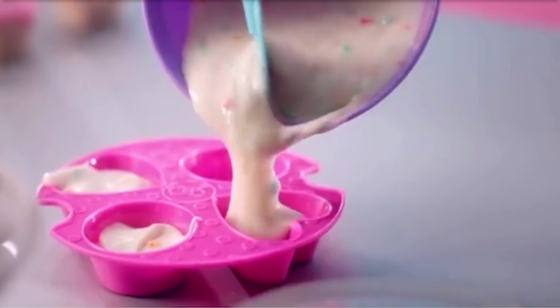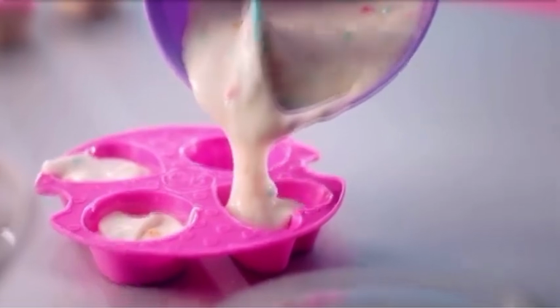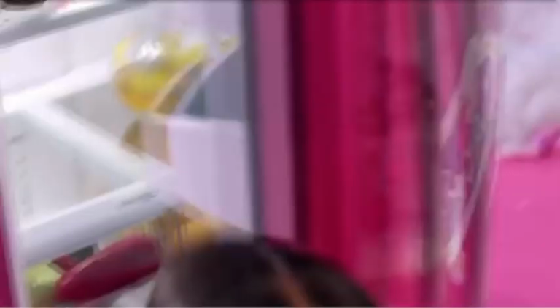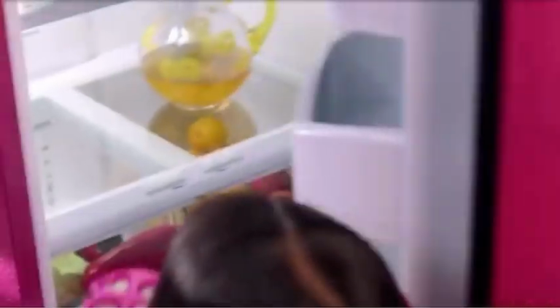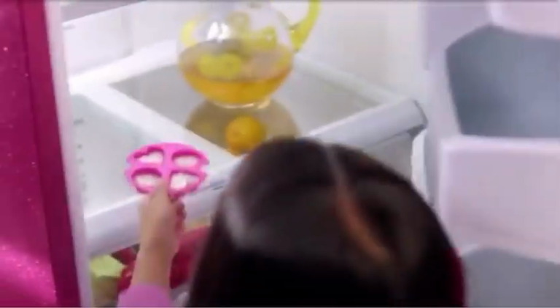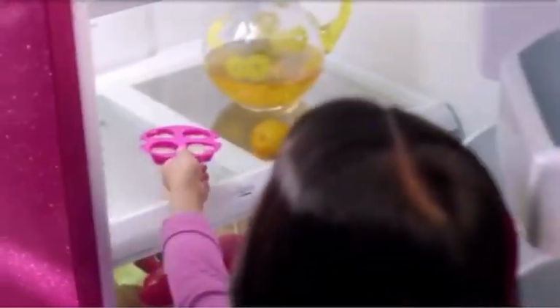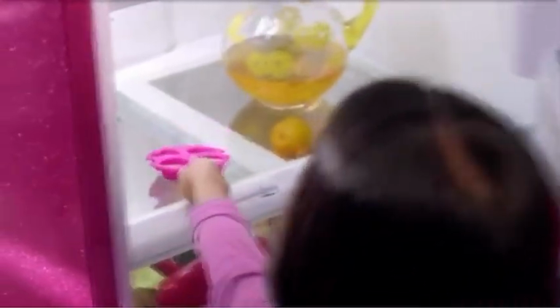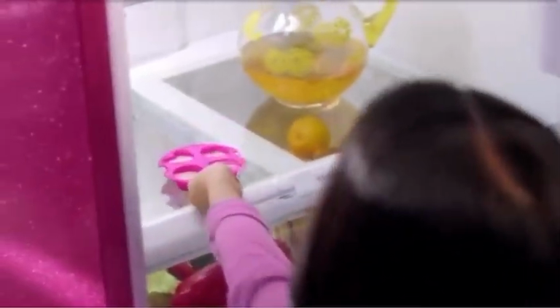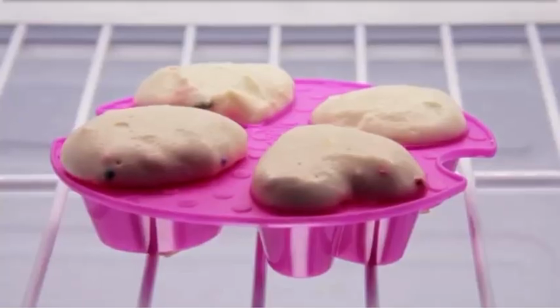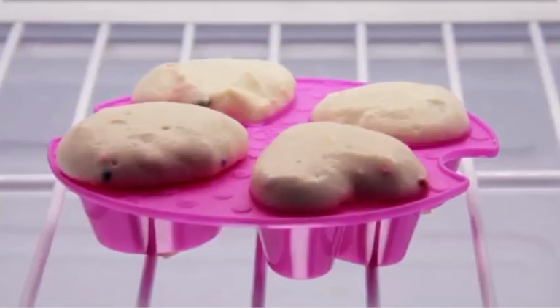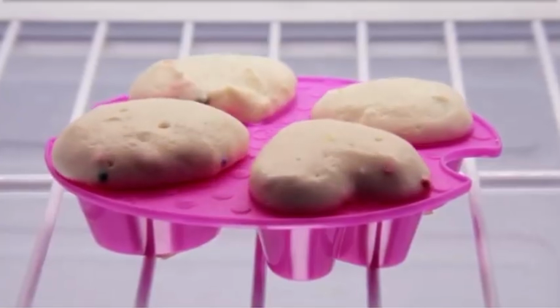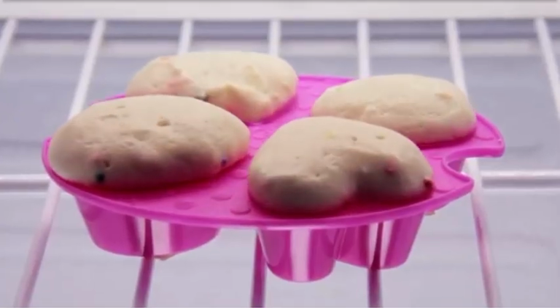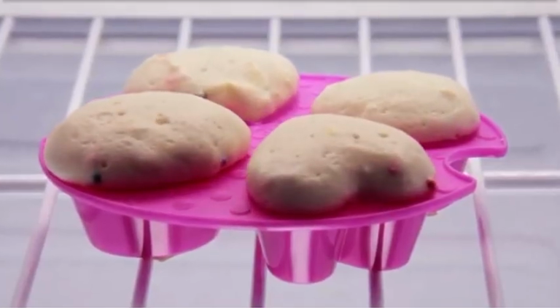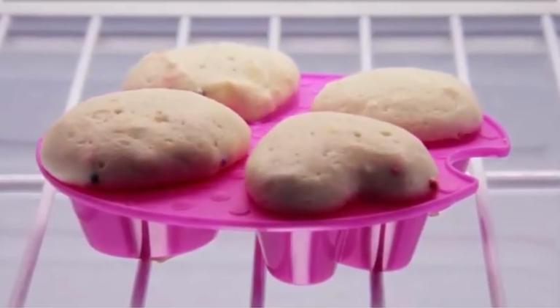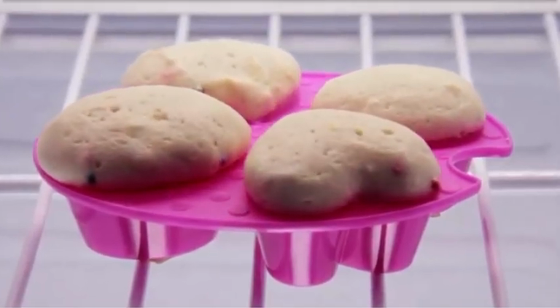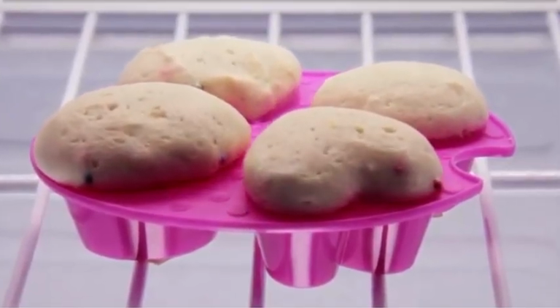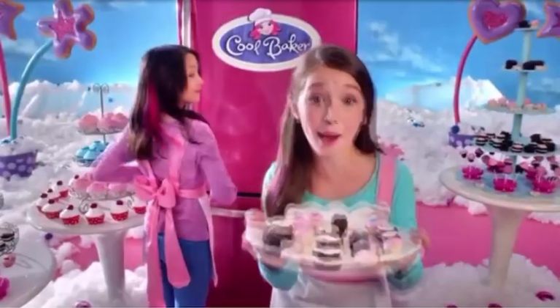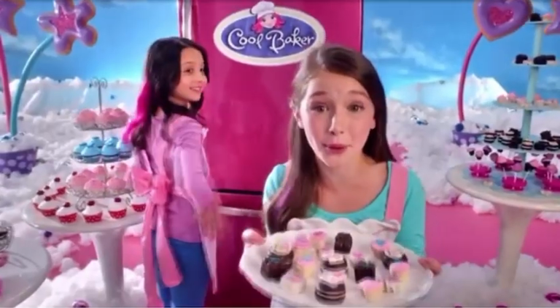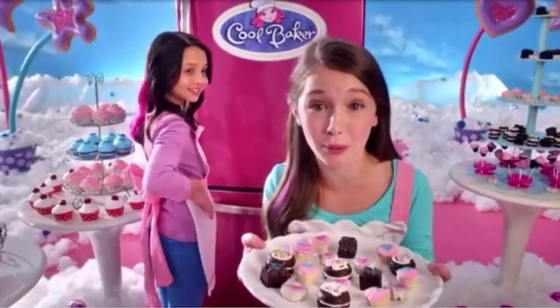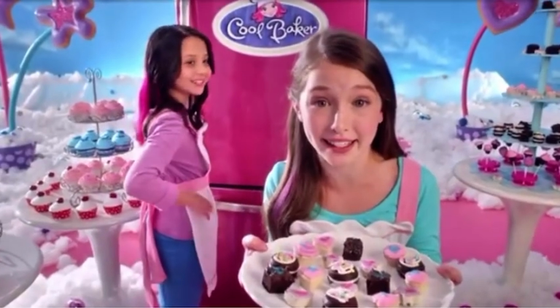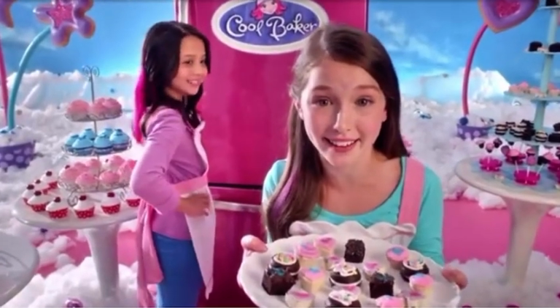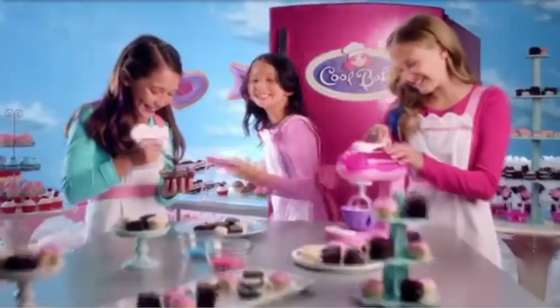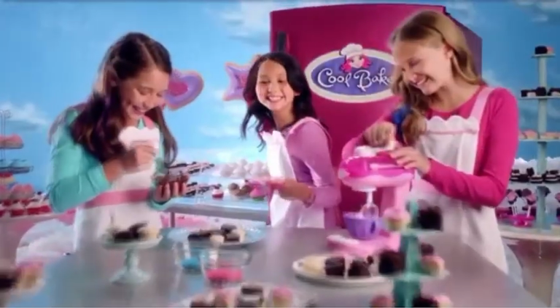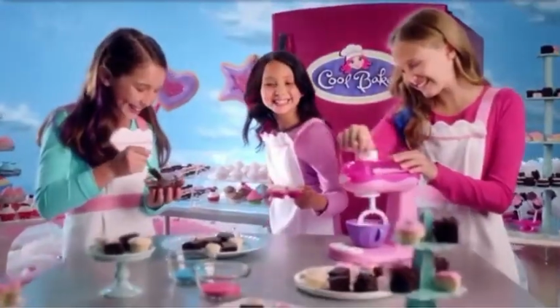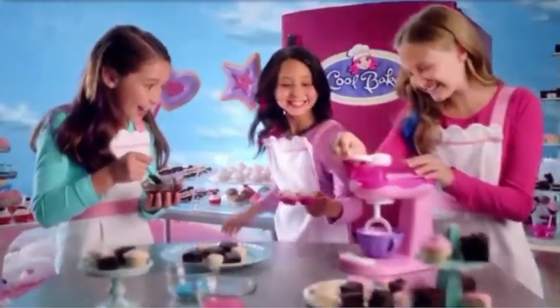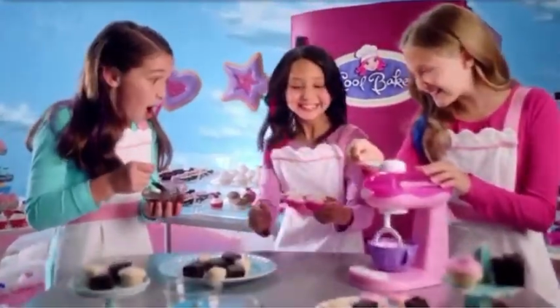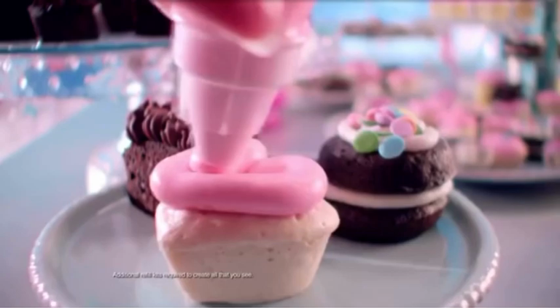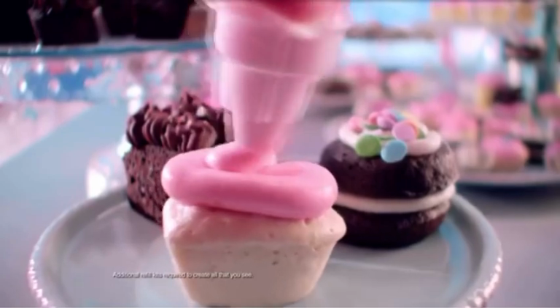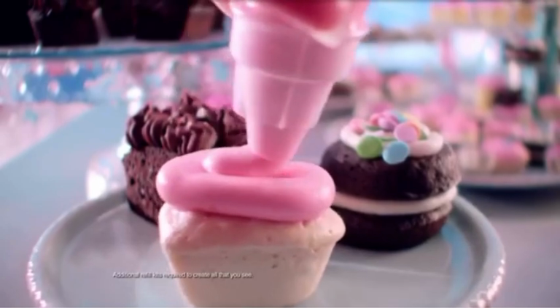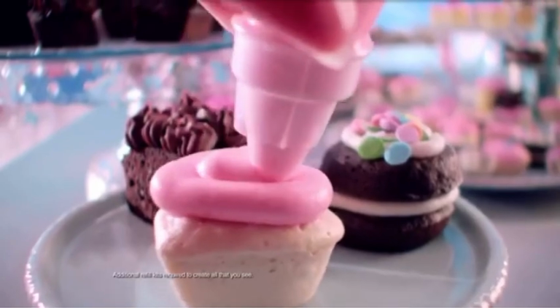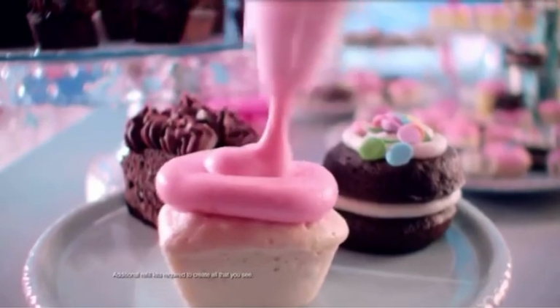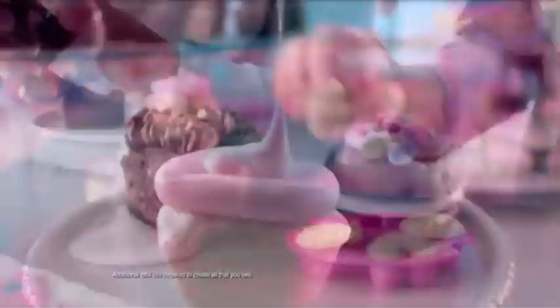Wow! No oven! You bake em in the fridge! I'm a Cool Baker! Cool Bake, then decorate! Cool!